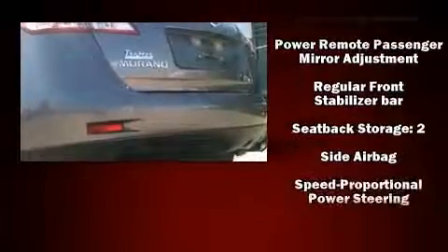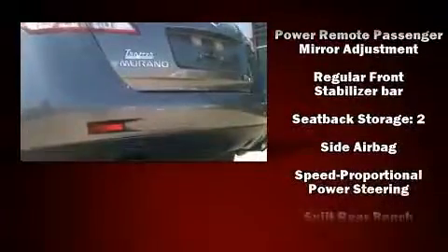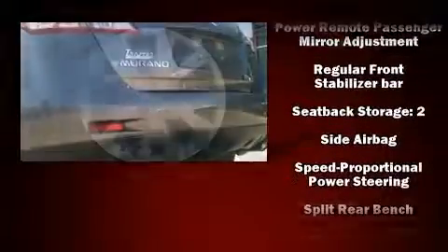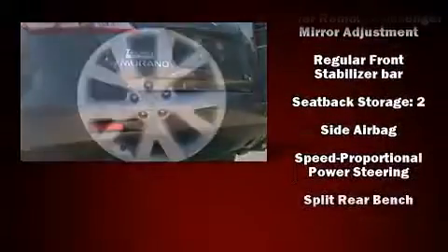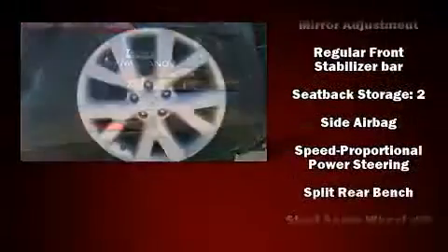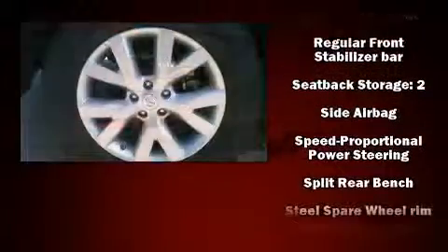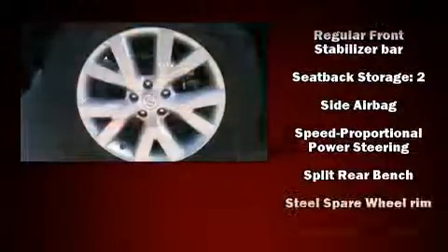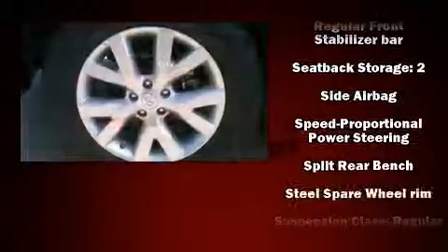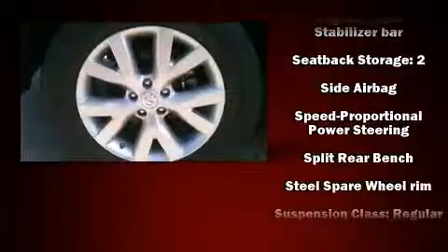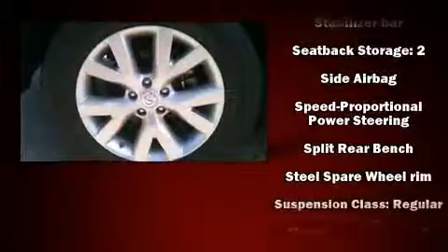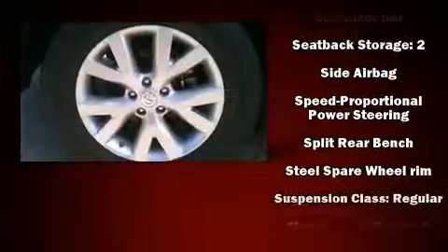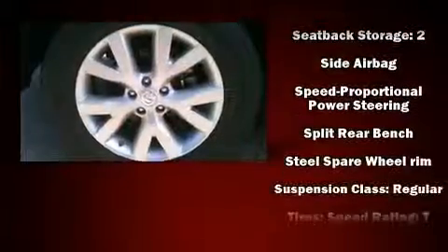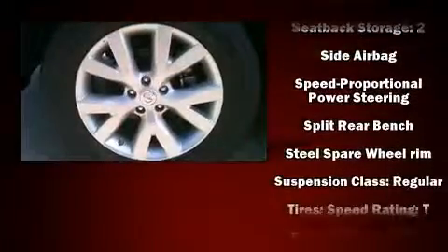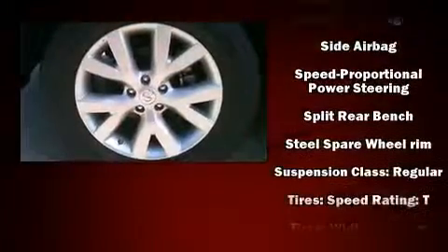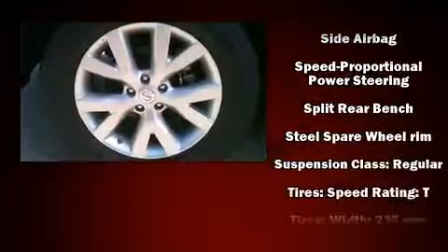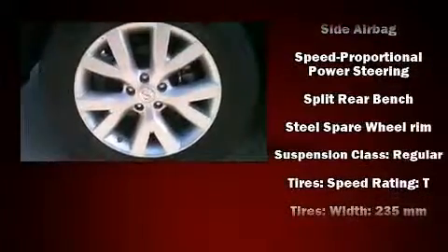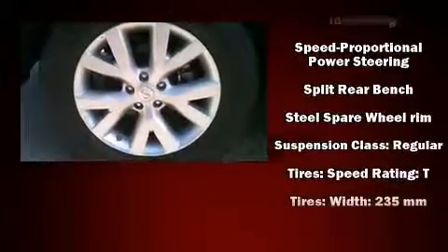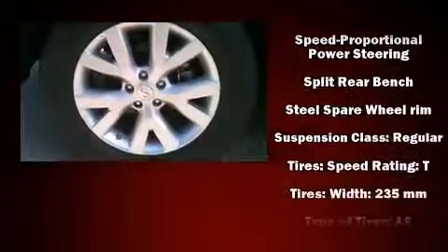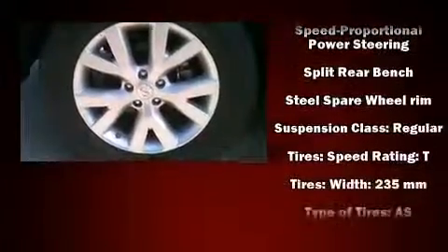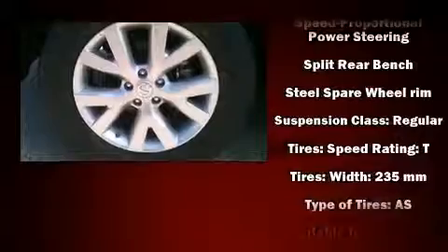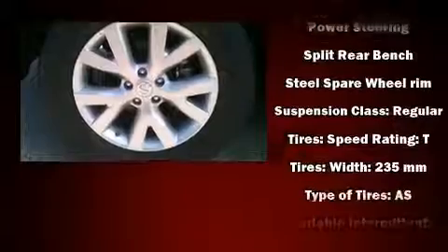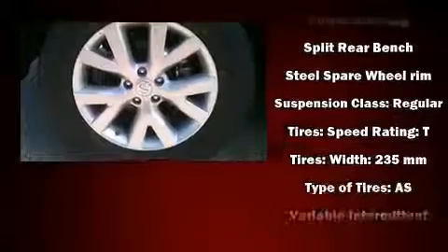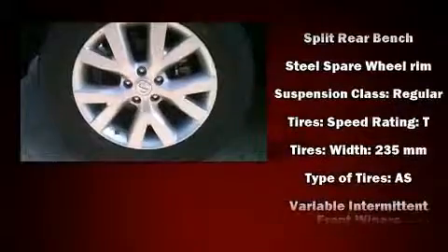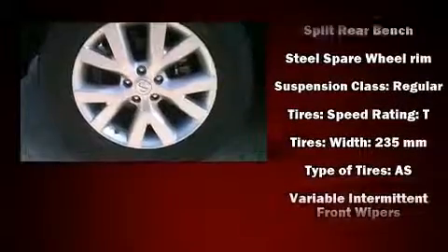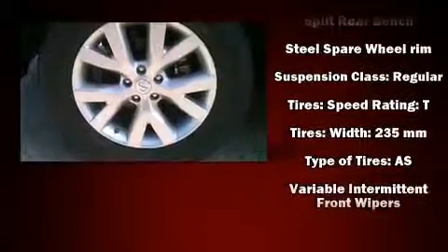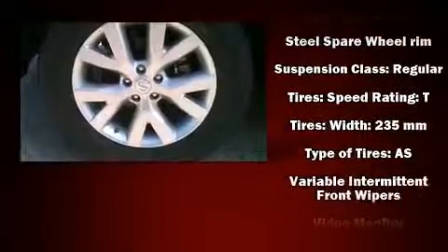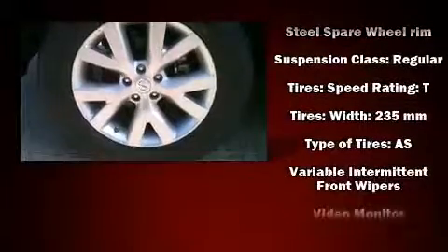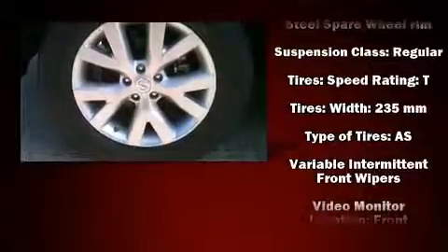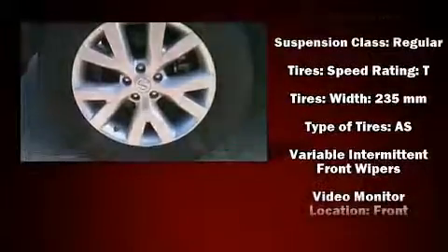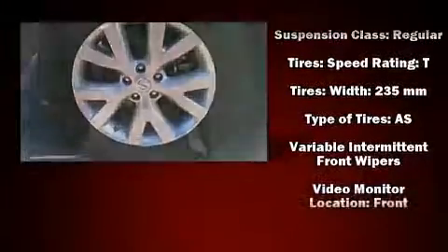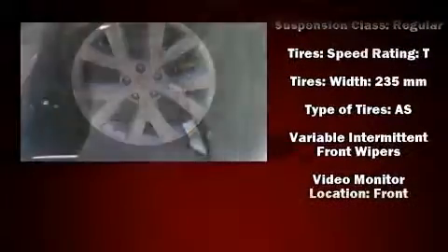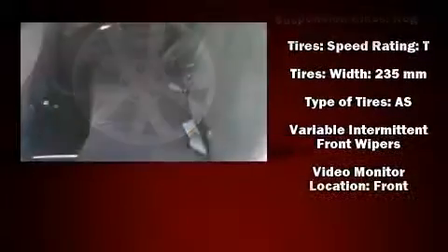Anti-whiplash front head restraints, a panic alarm, and four-wheel disc brakes with ABS.